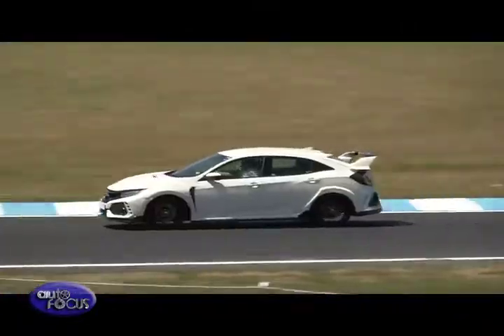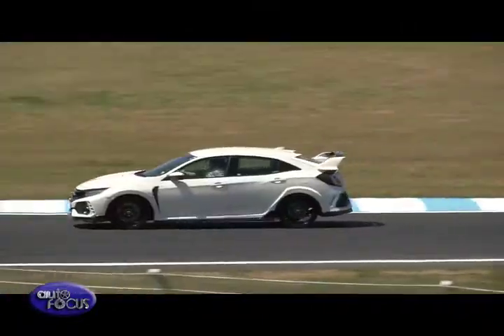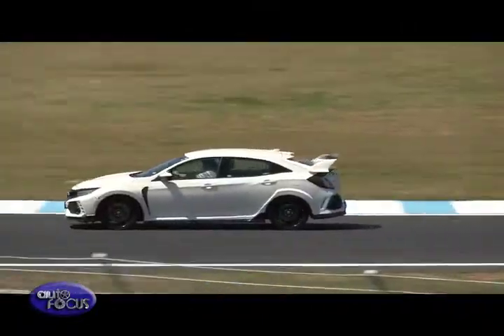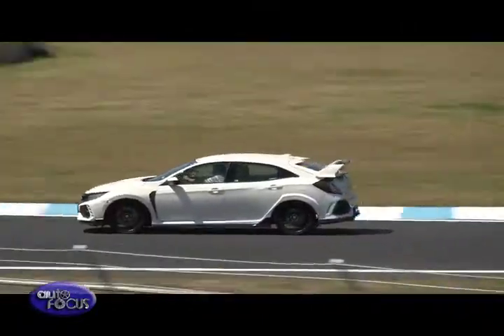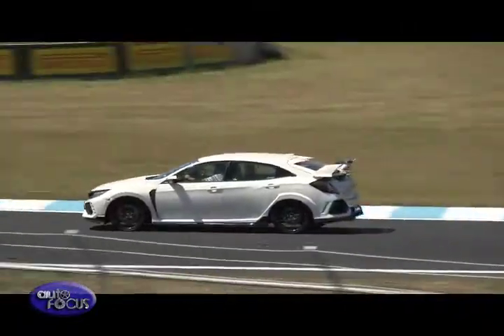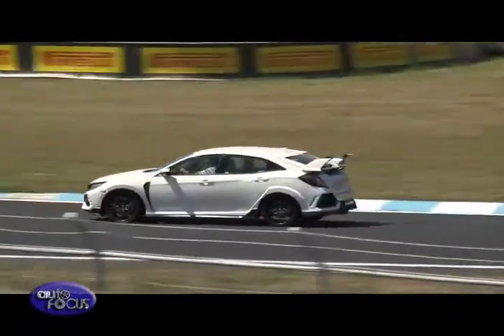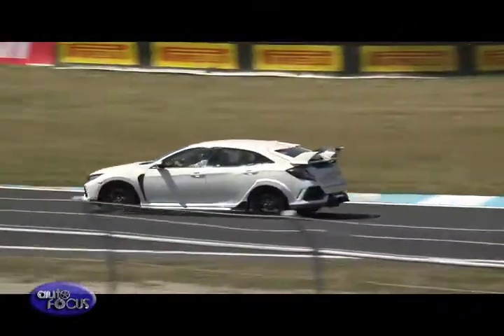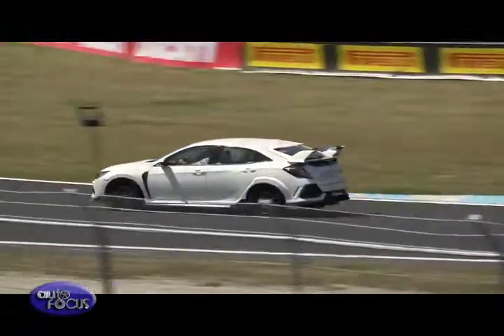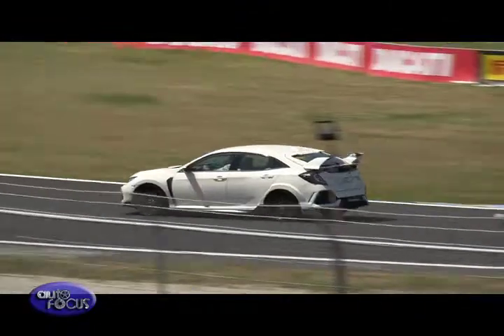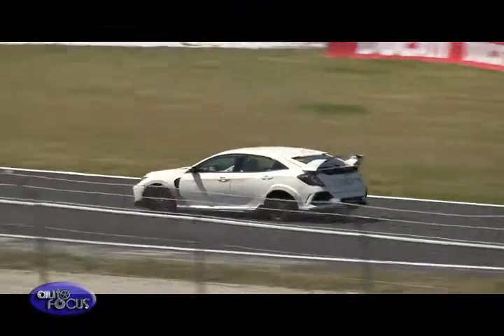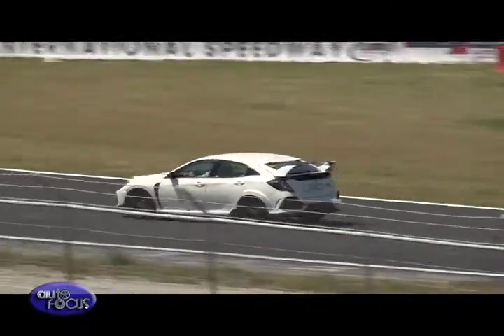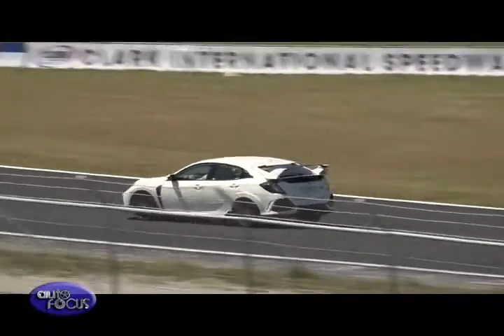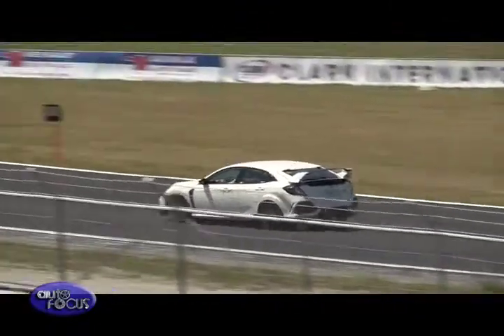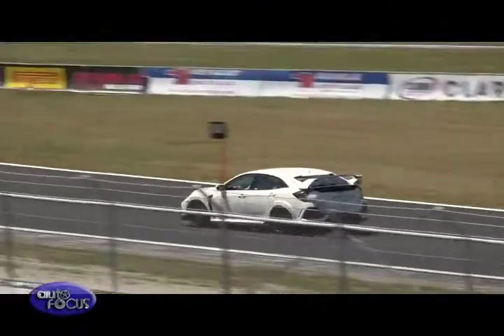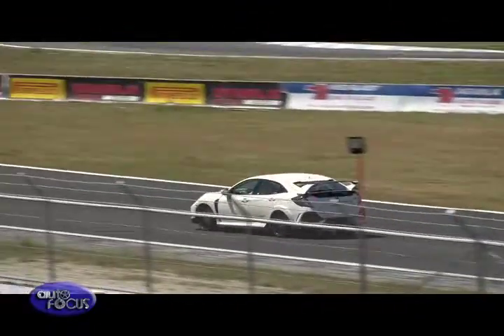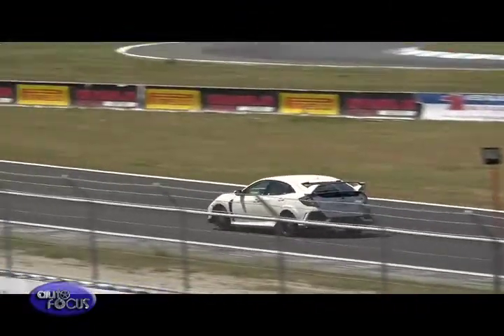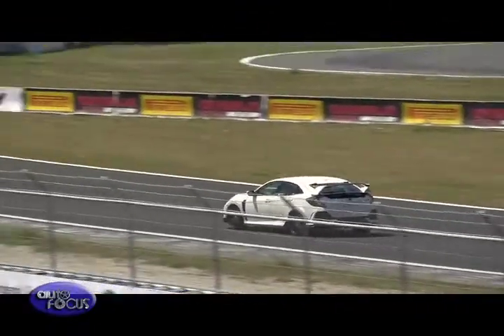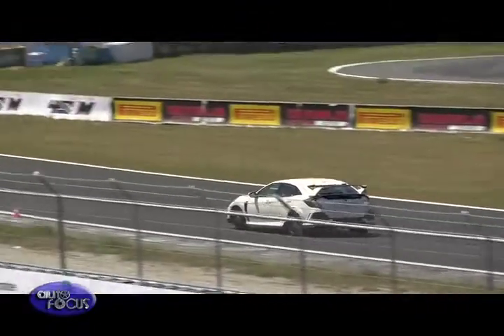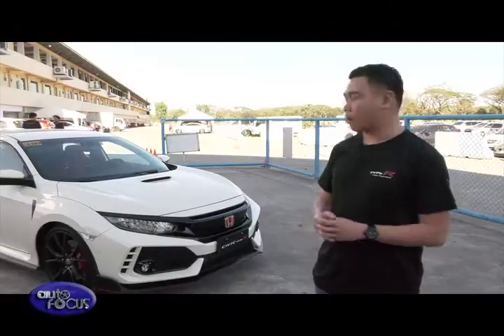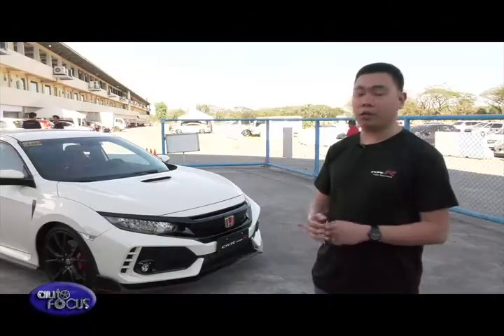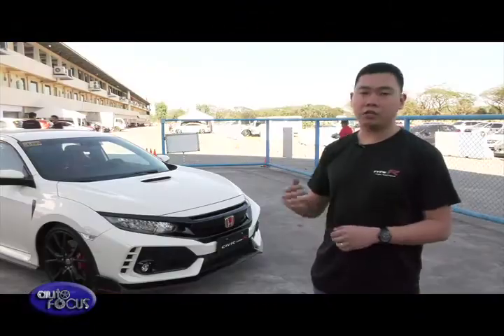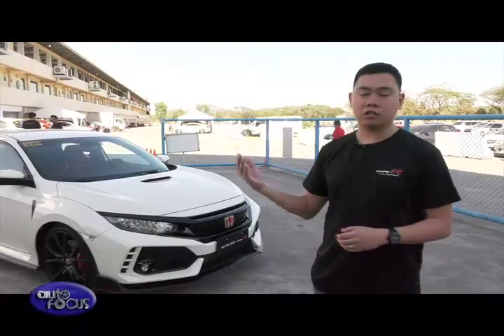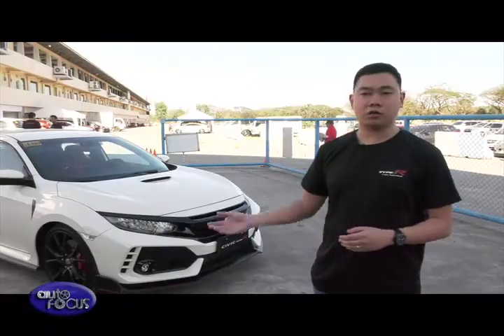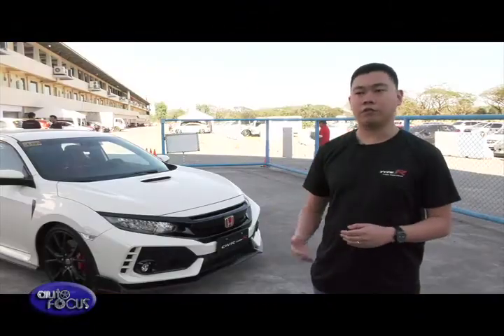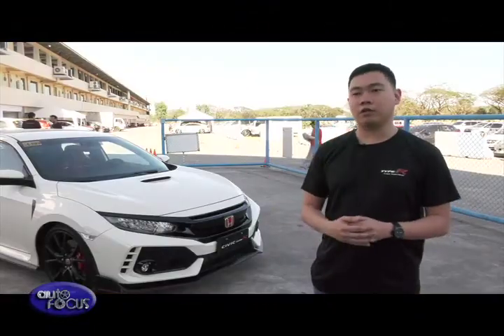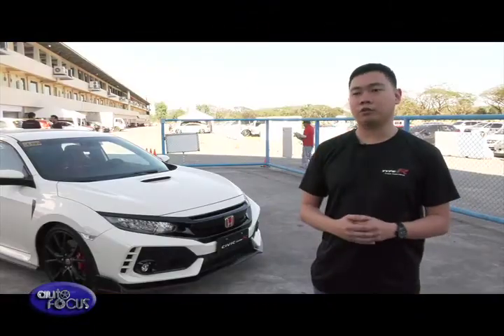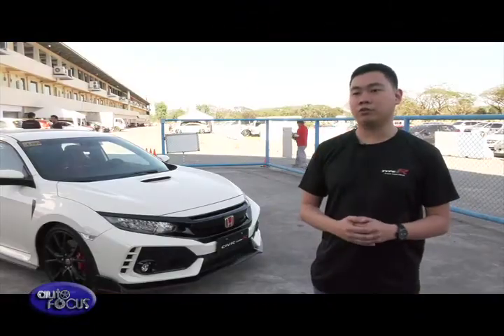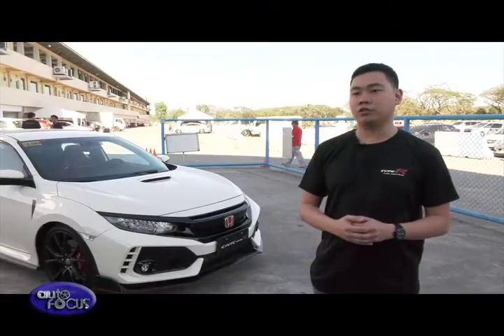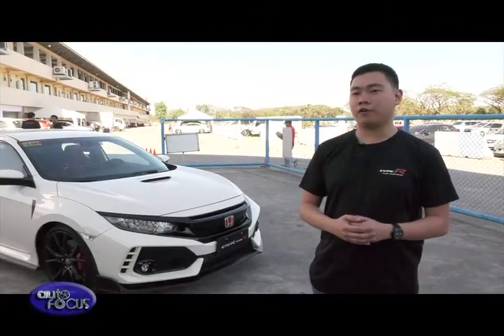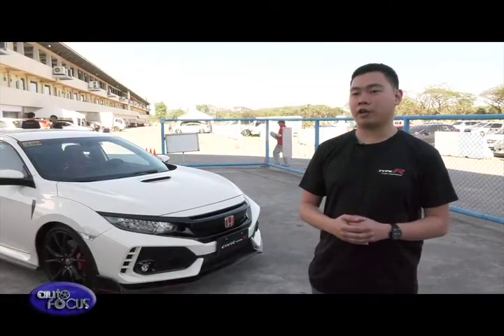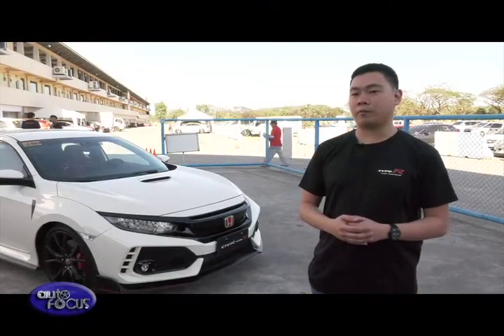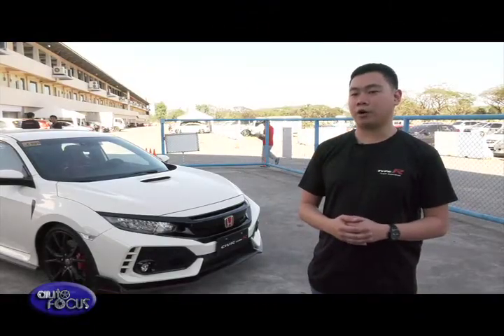Through this event, we're able to highlight the many different abilities of the new Civic Type R.